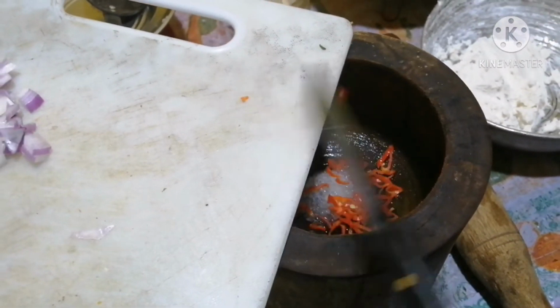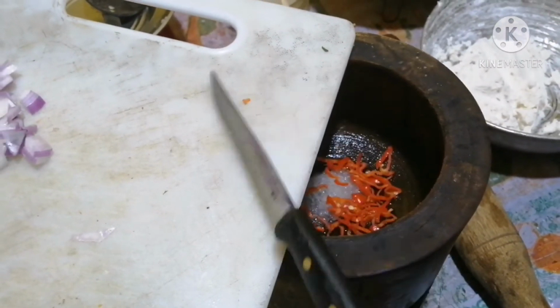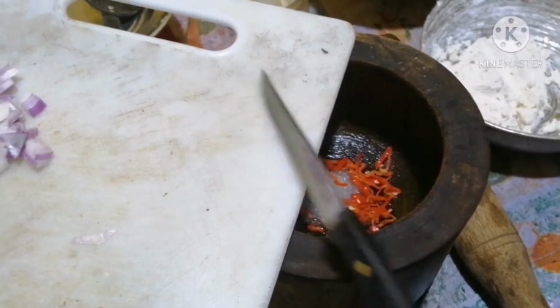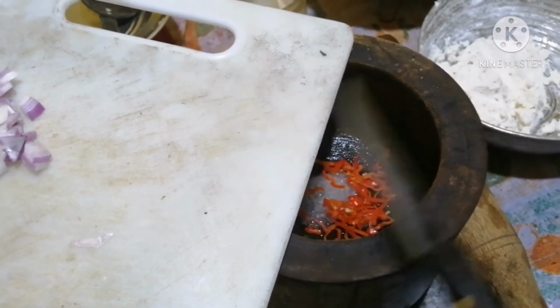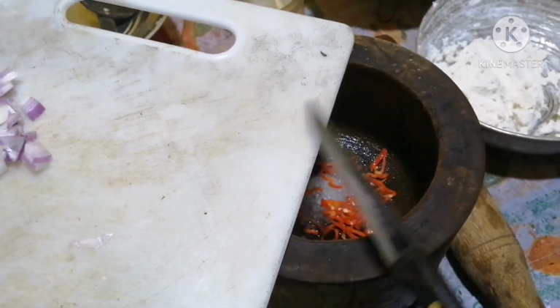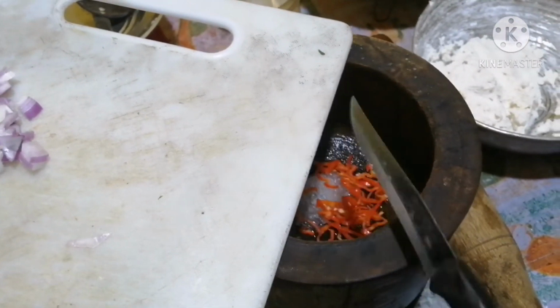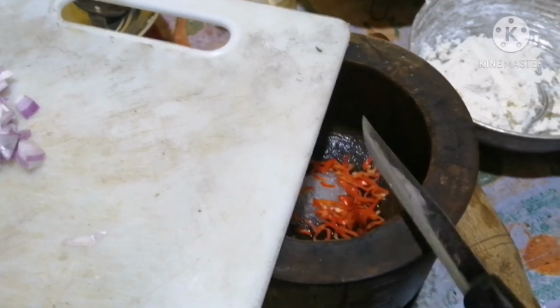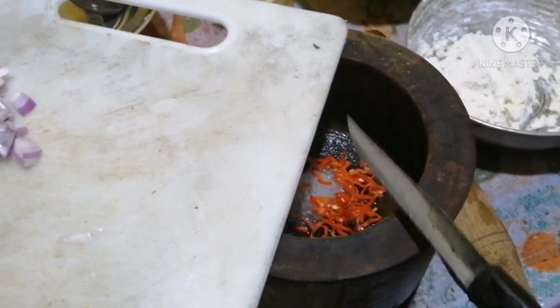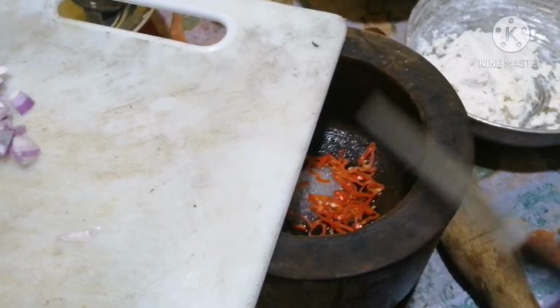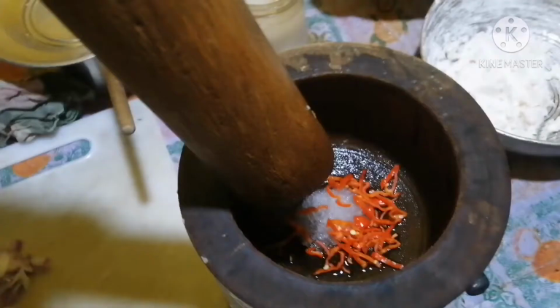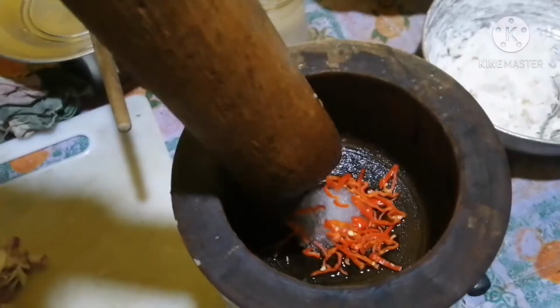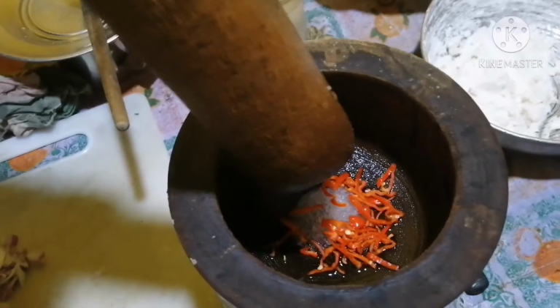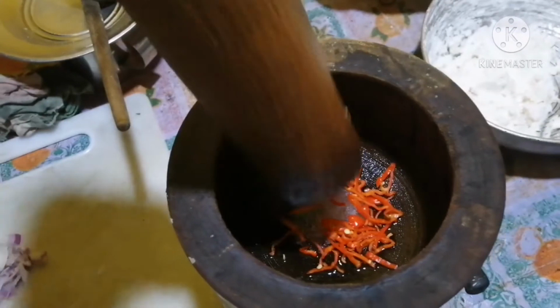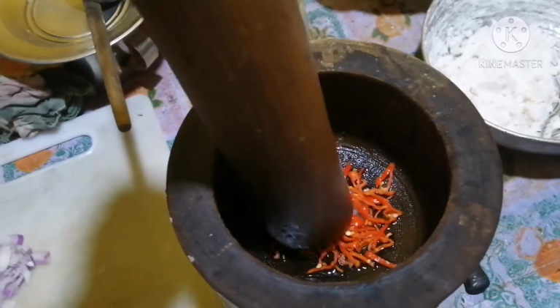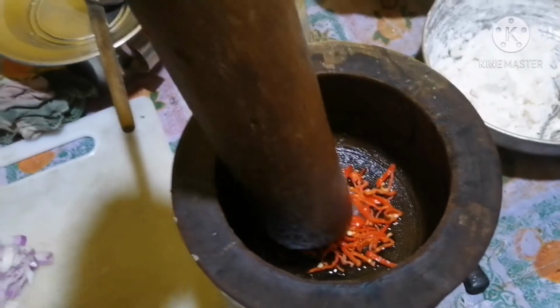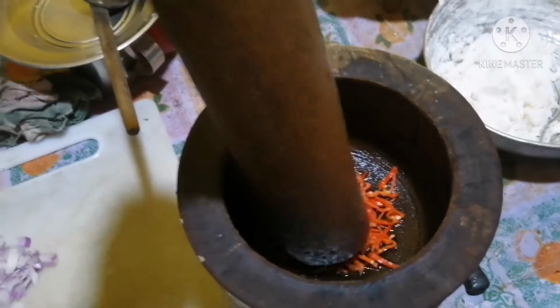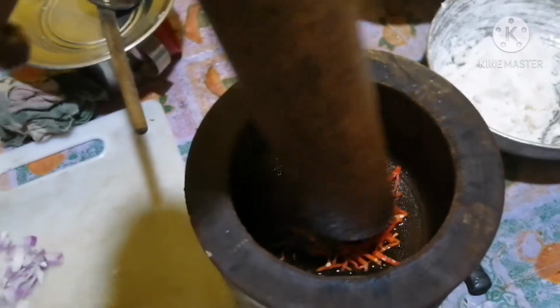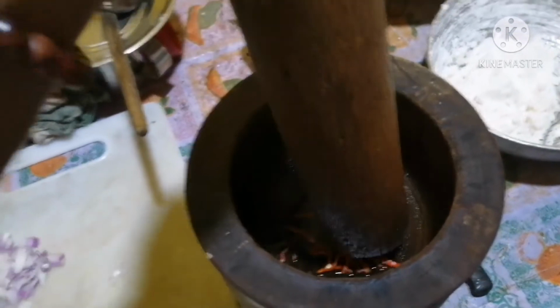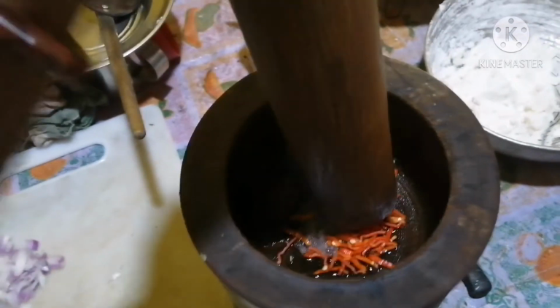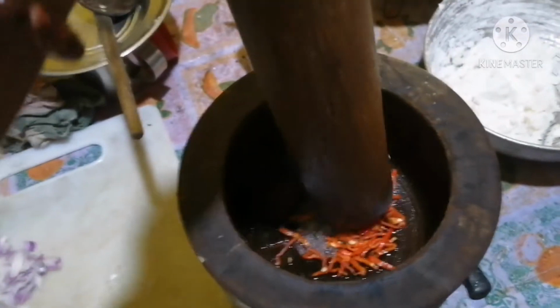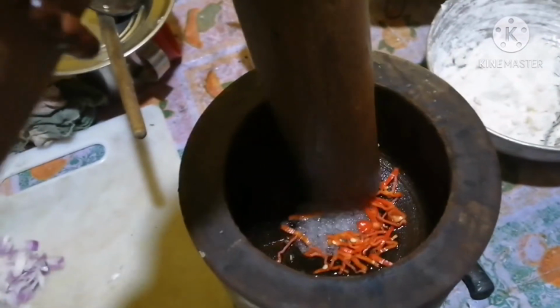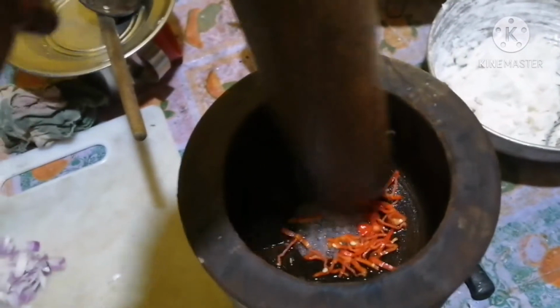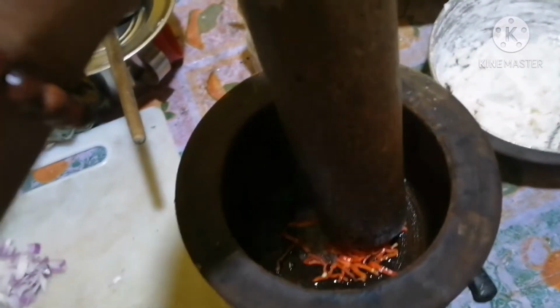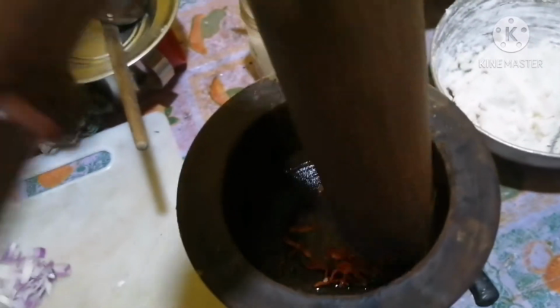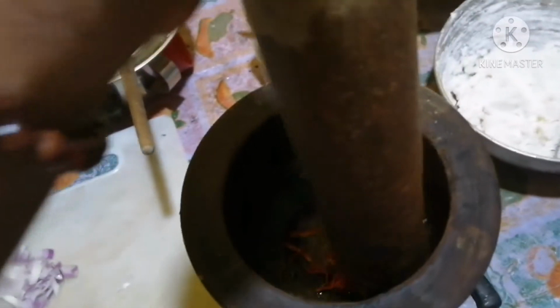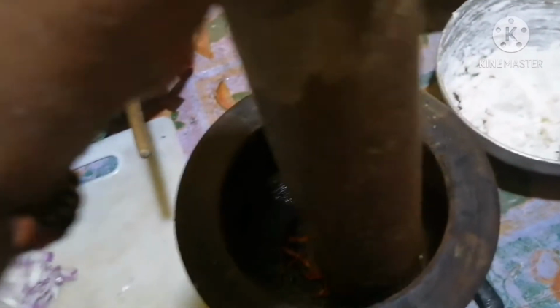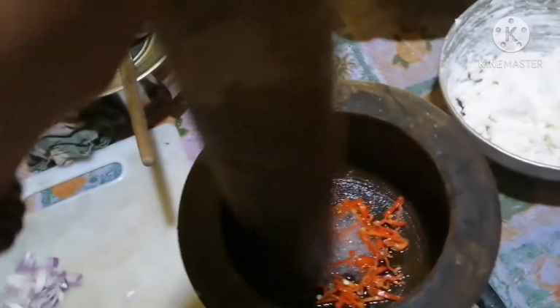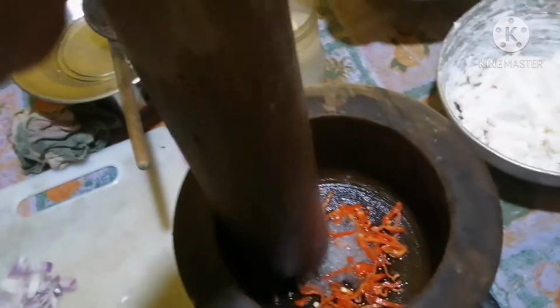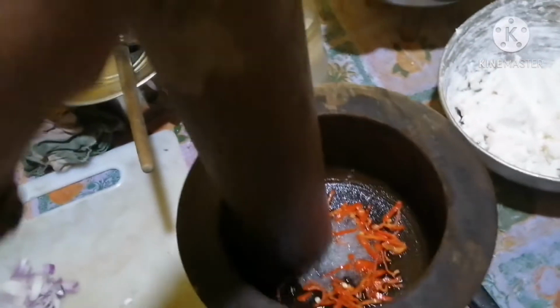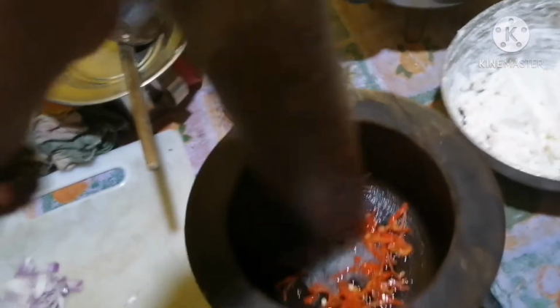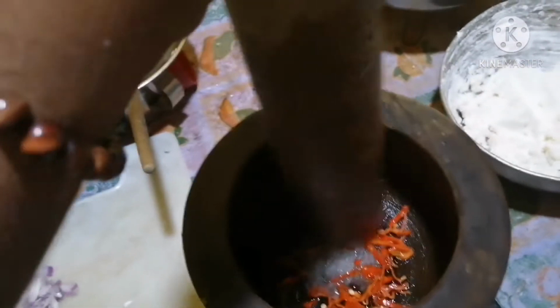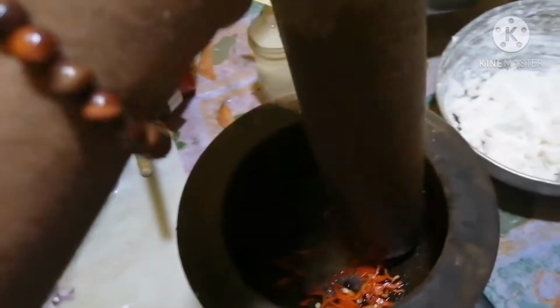Grind it — you can grind it in the machine now.